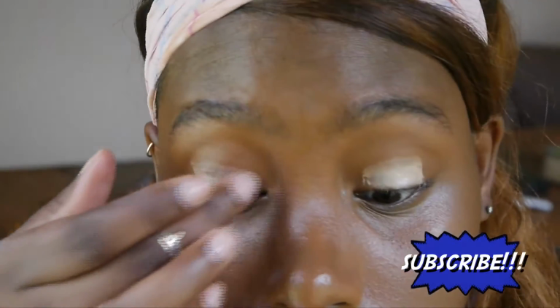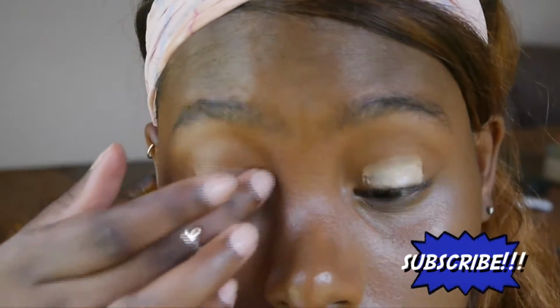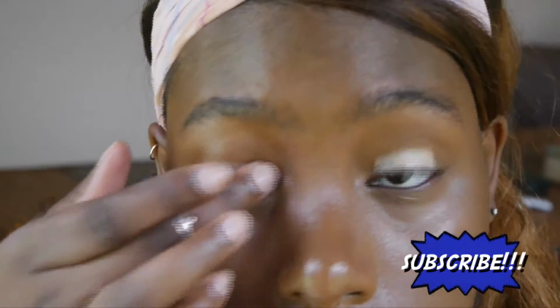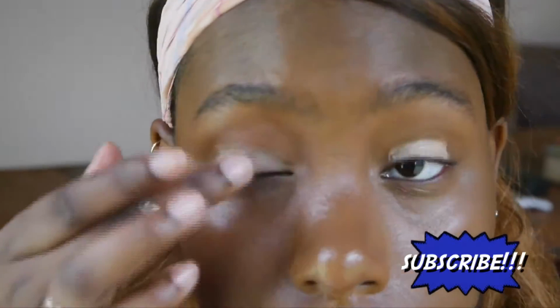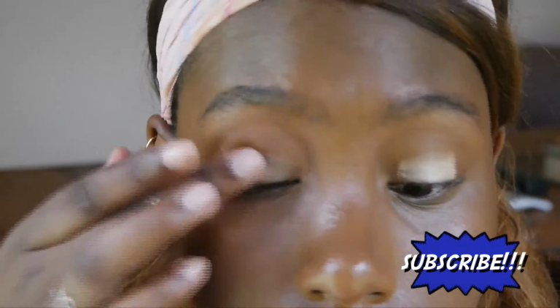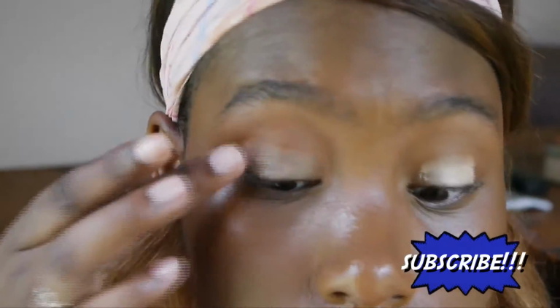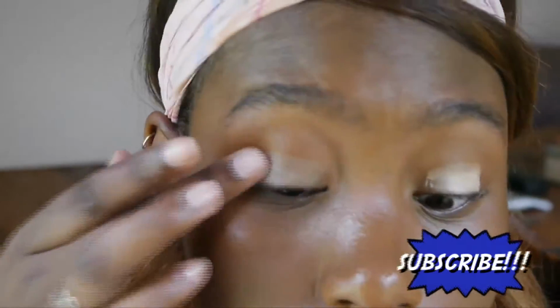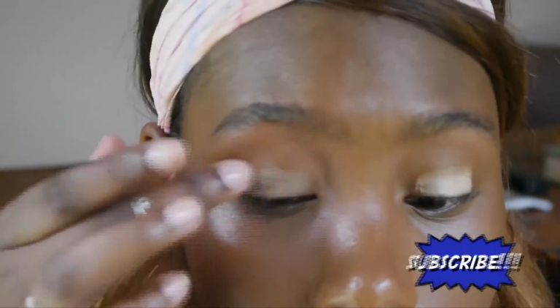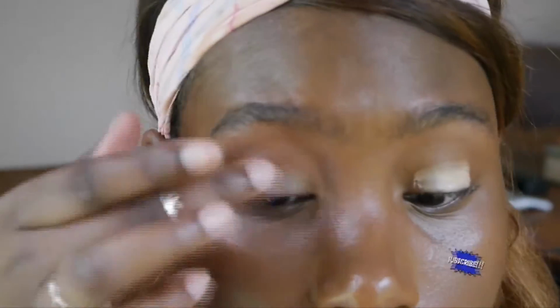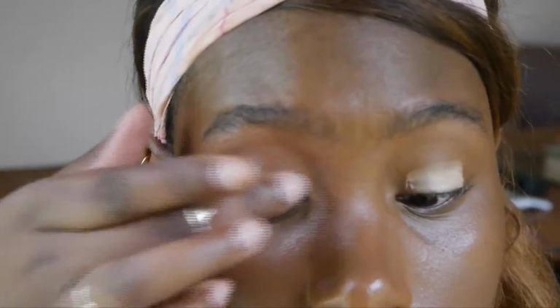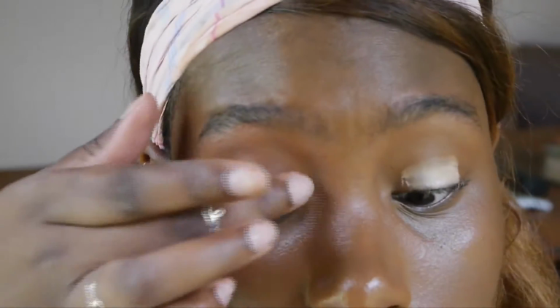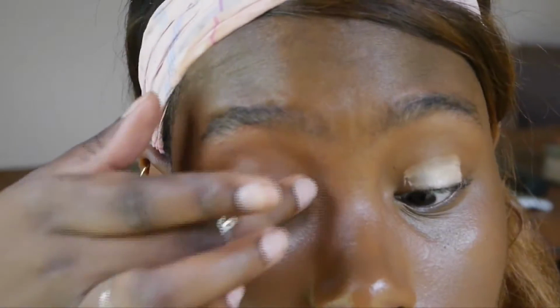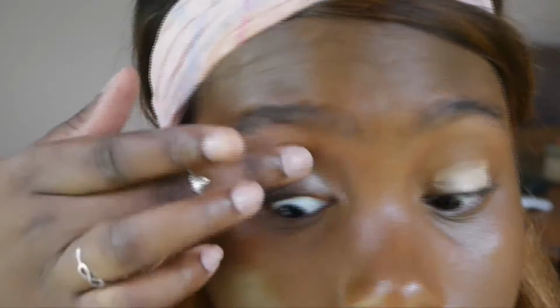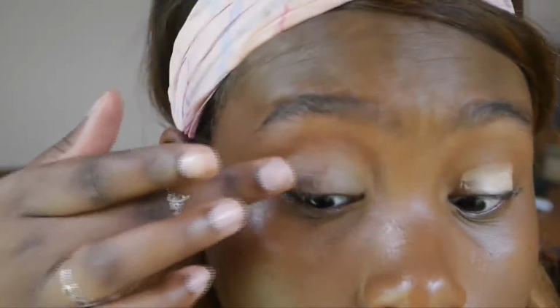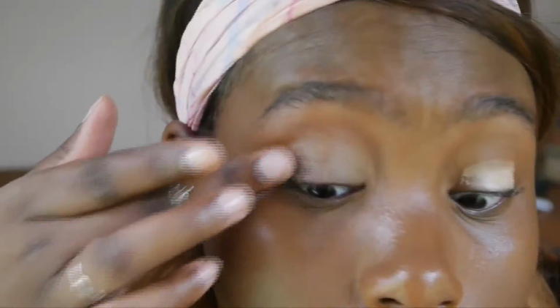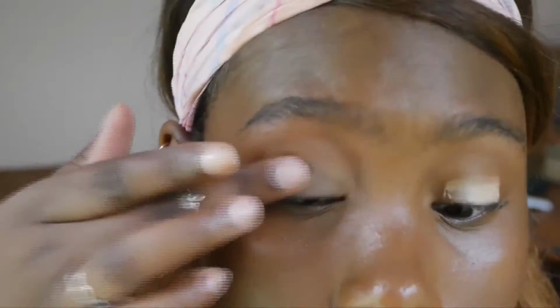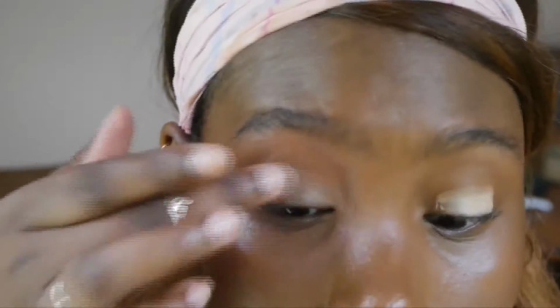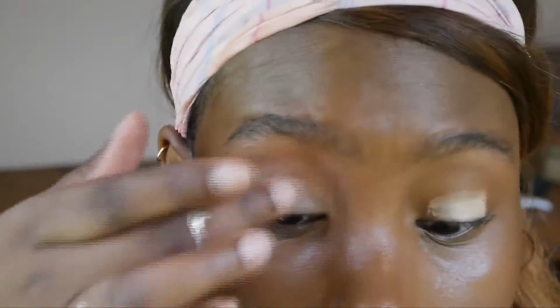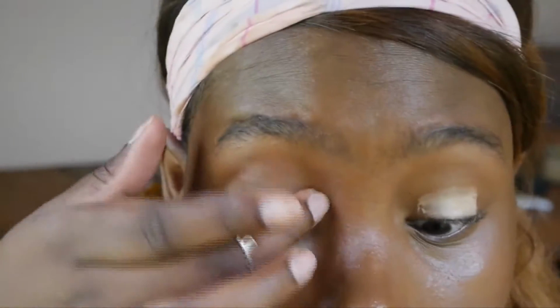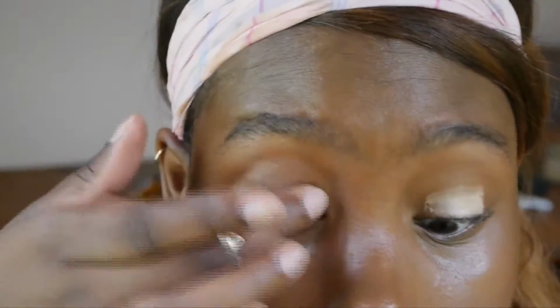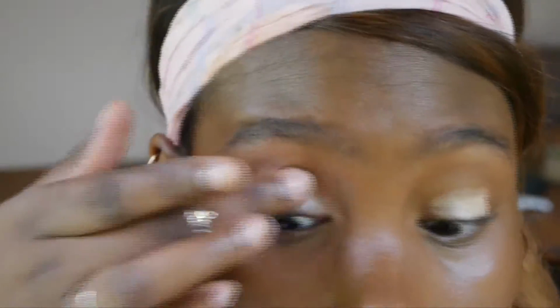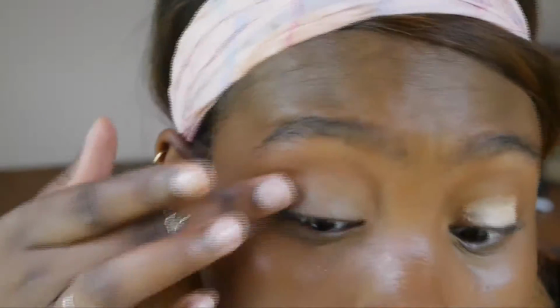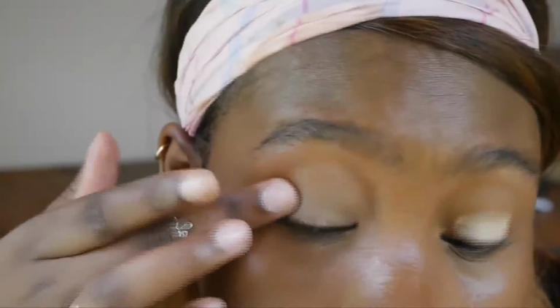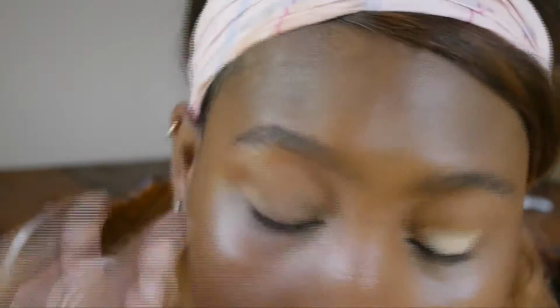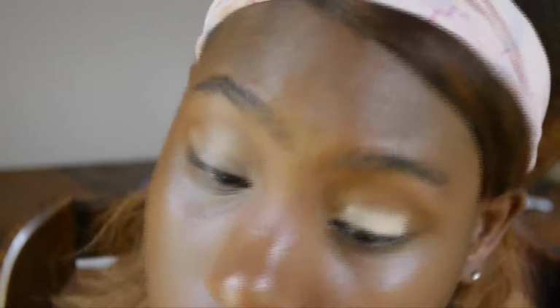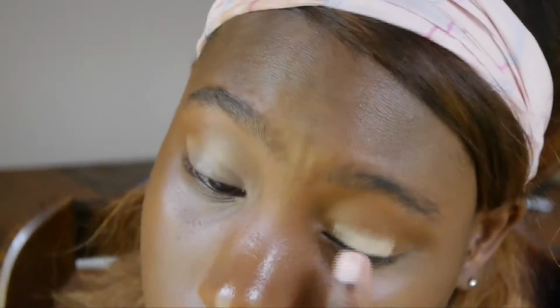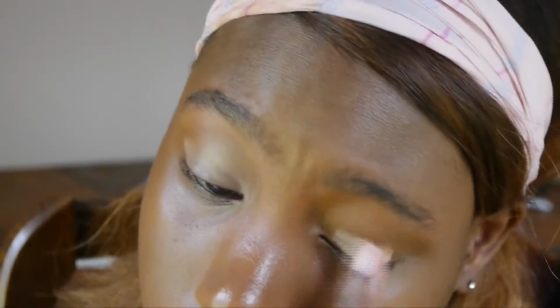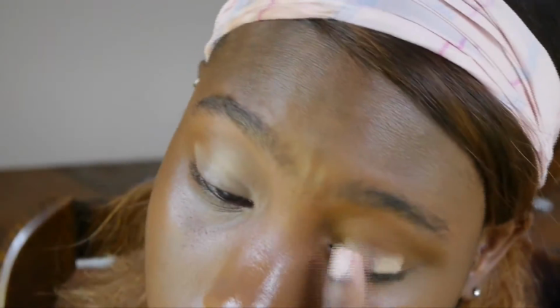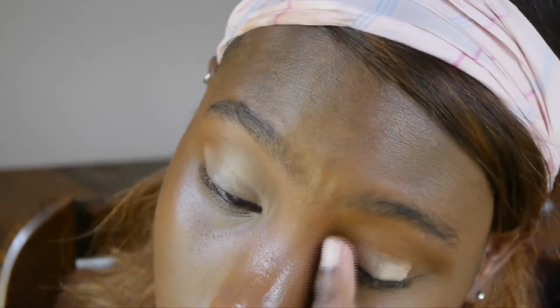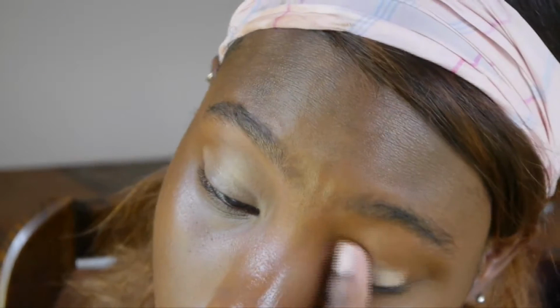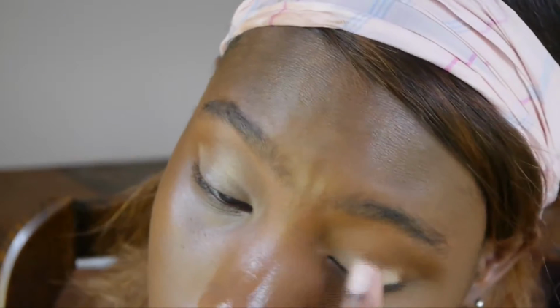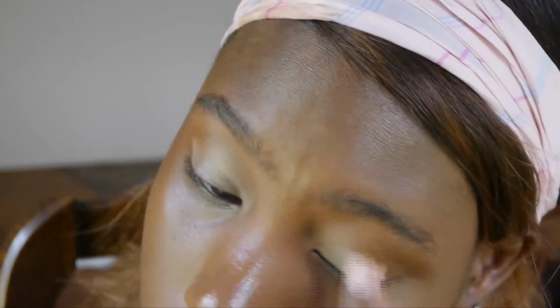I'm just going in with the e.l.f. primer to prime my eyes so my eyeshadow will last all day.